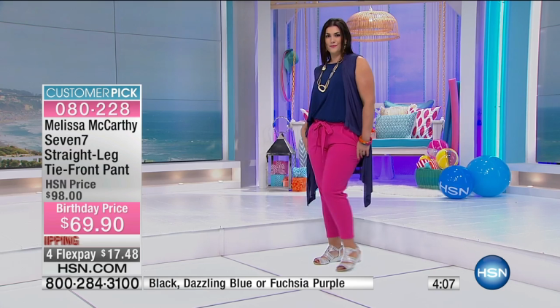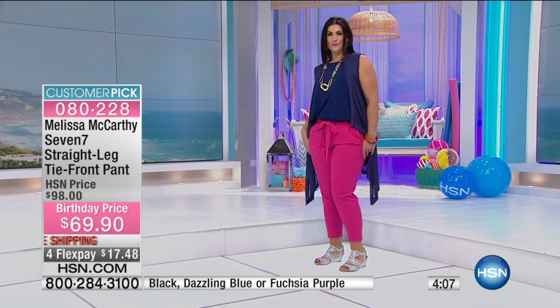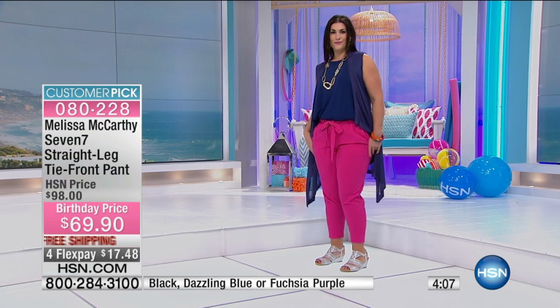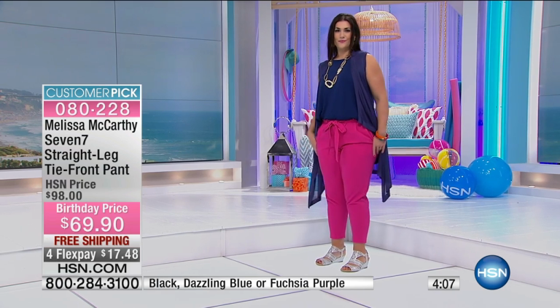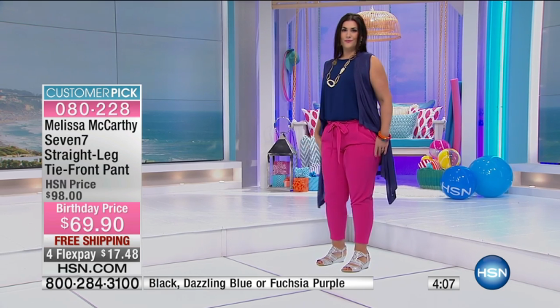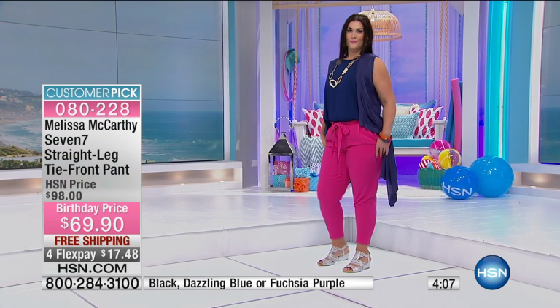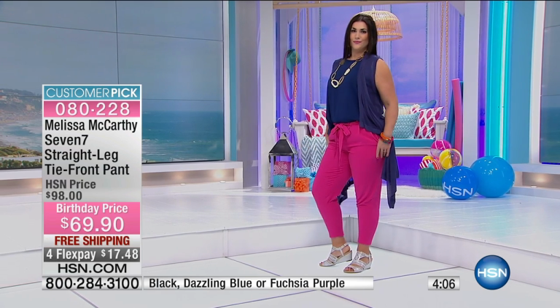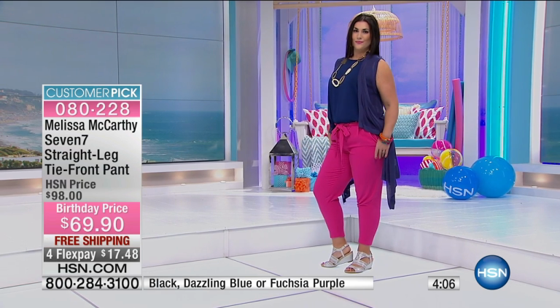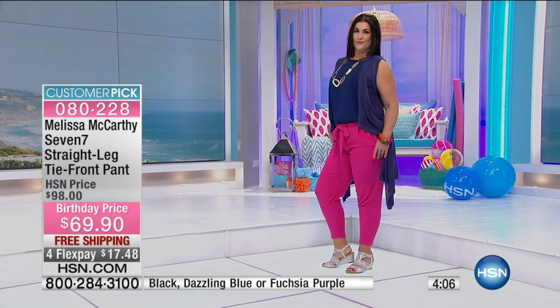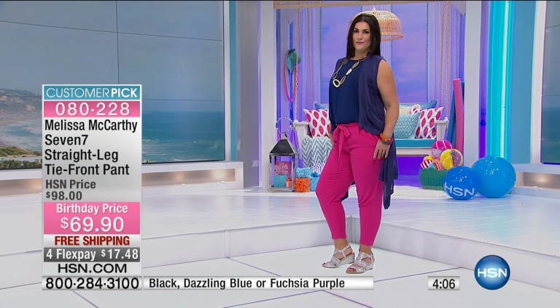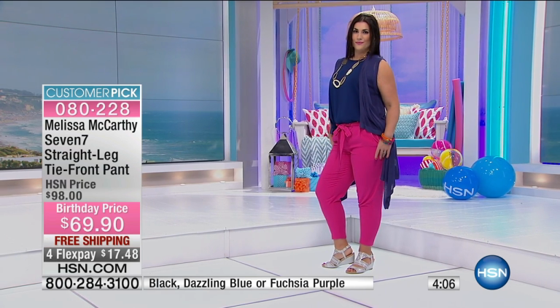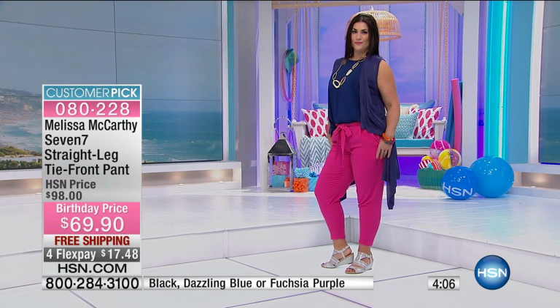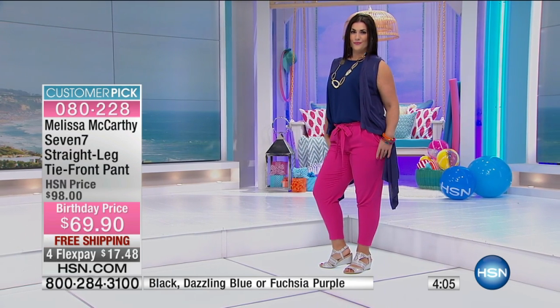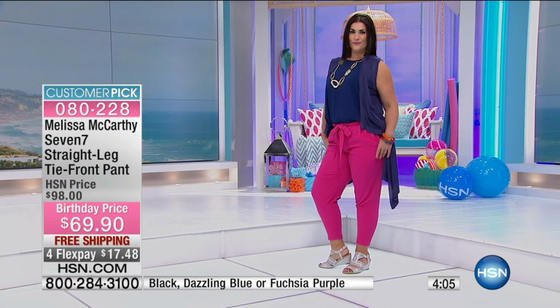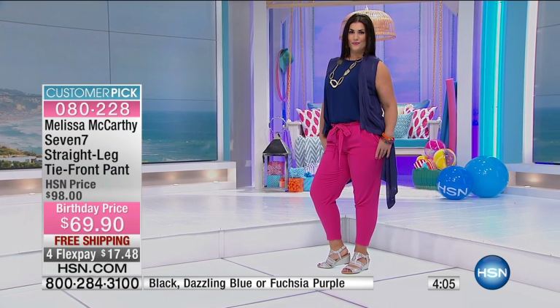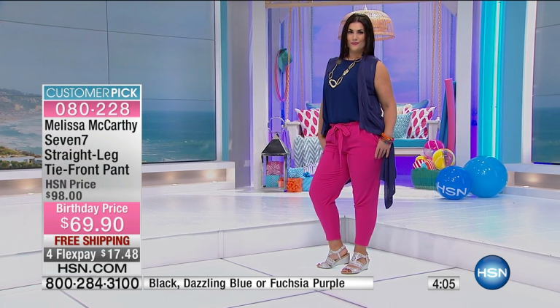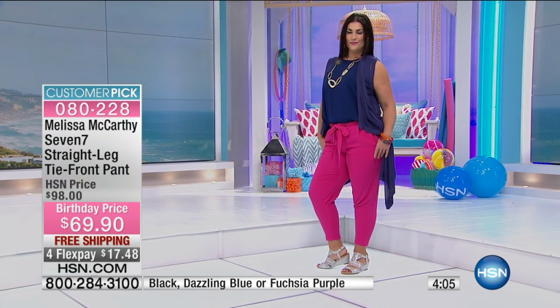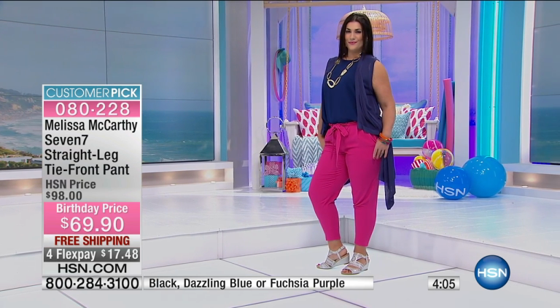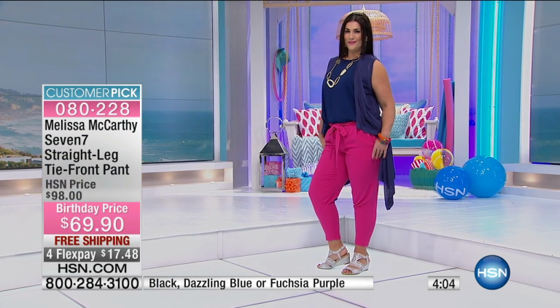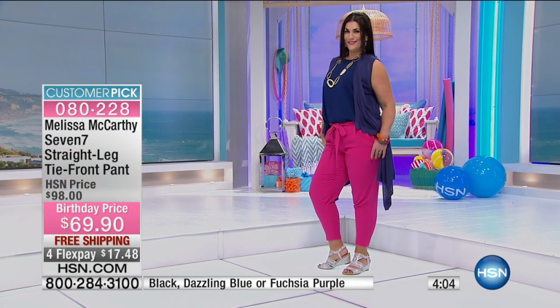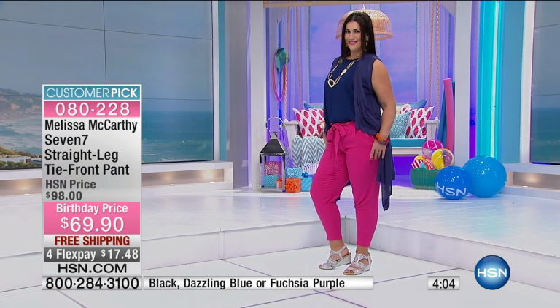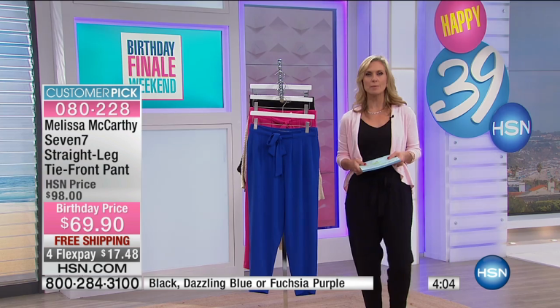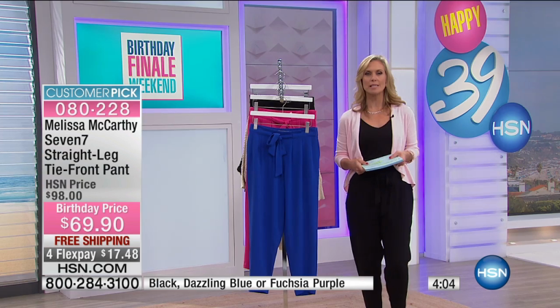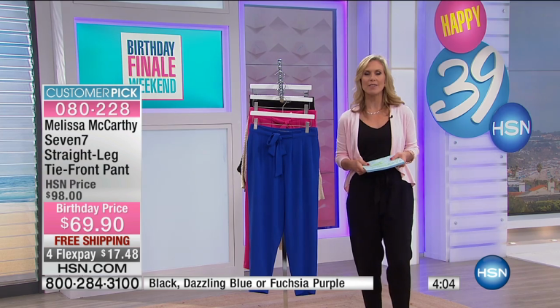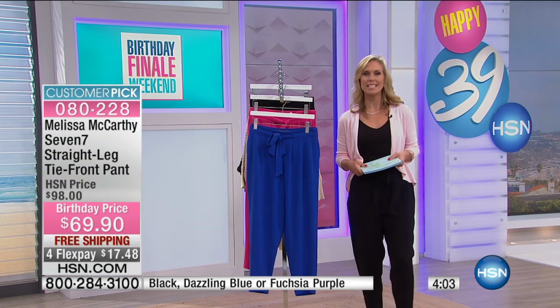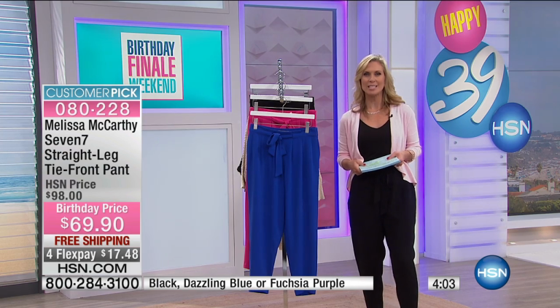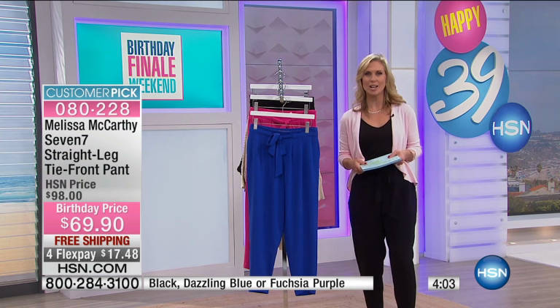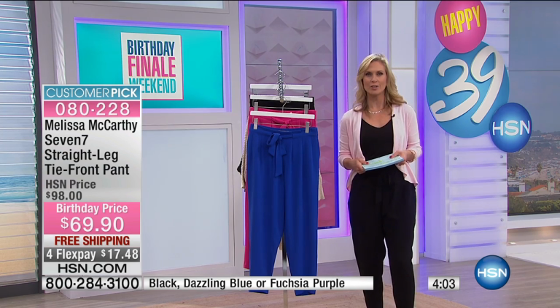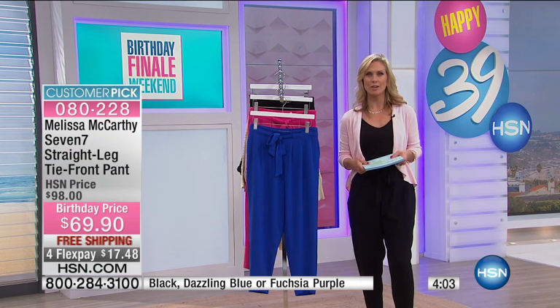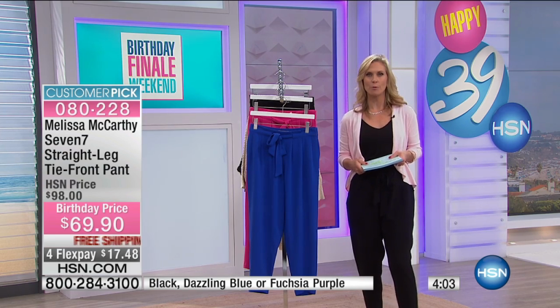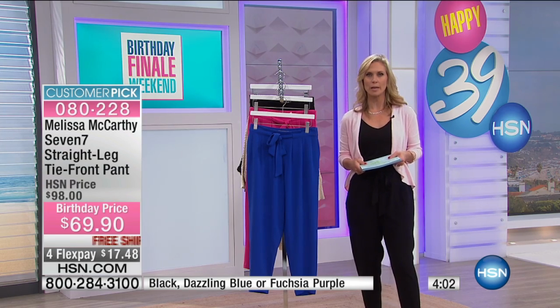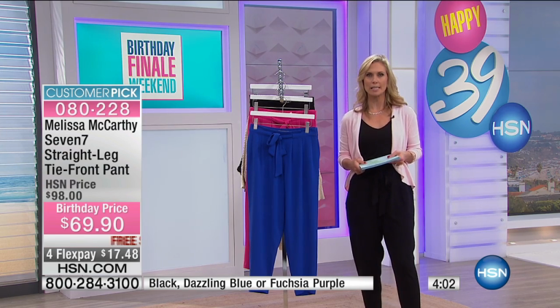We have it for $69.90 today, and with the 4-FlexPay, $17.48.